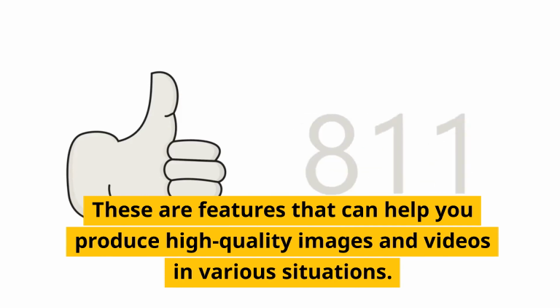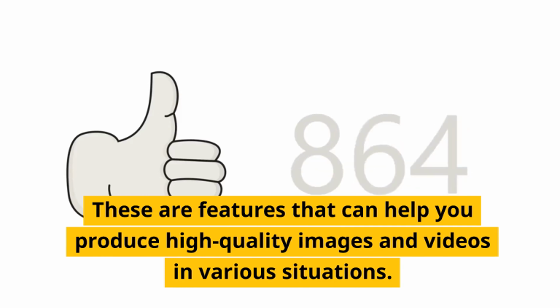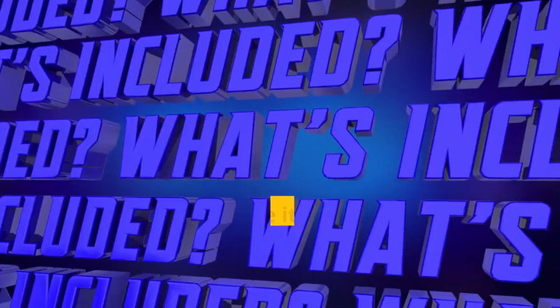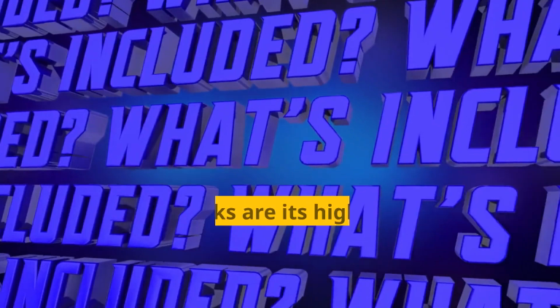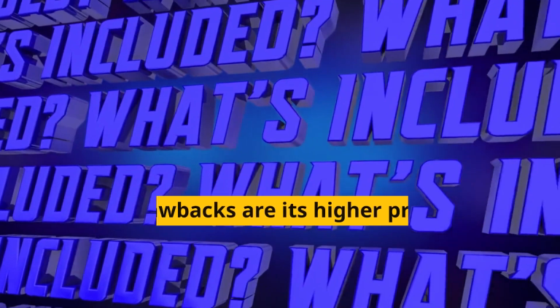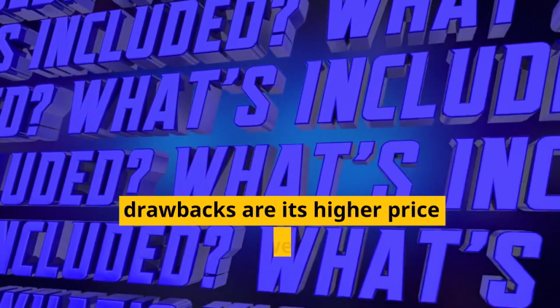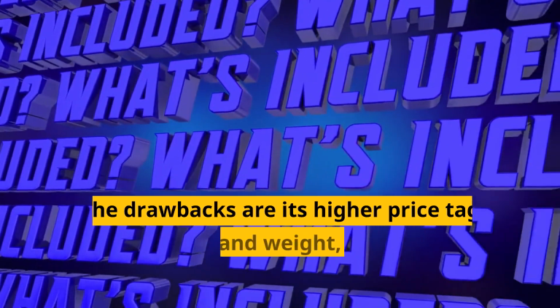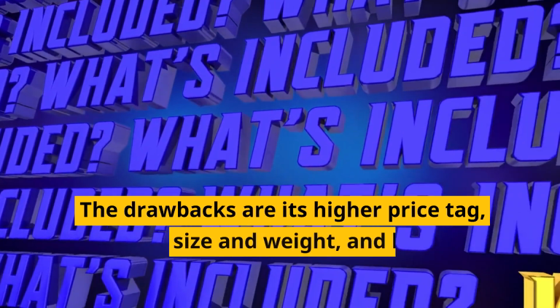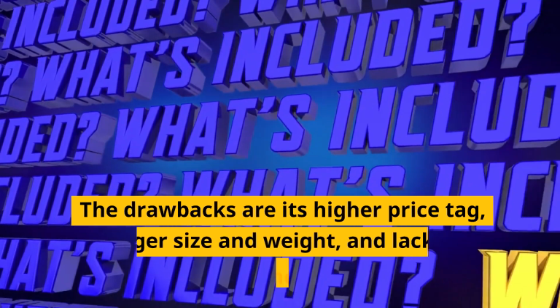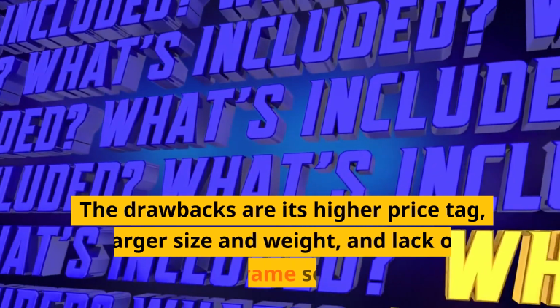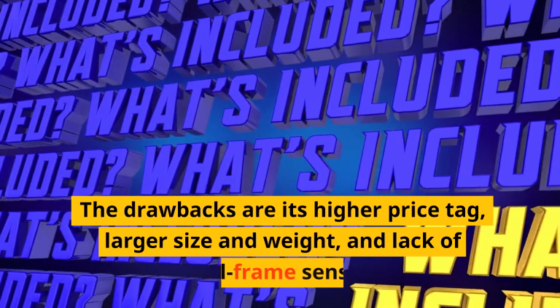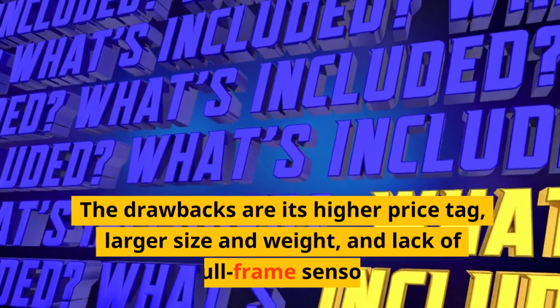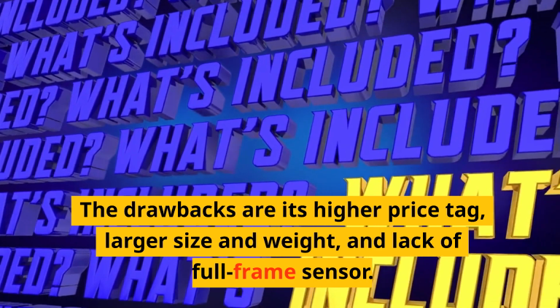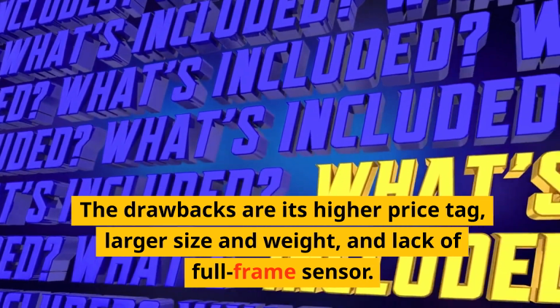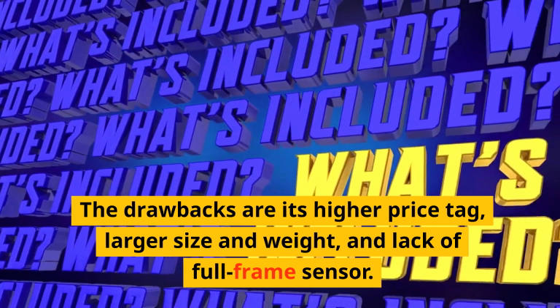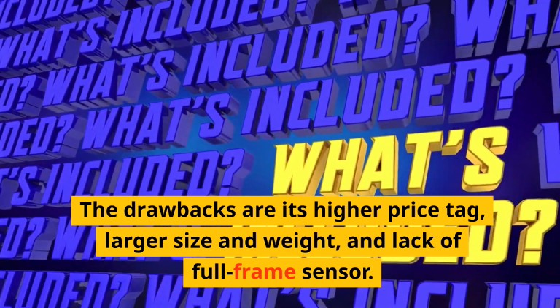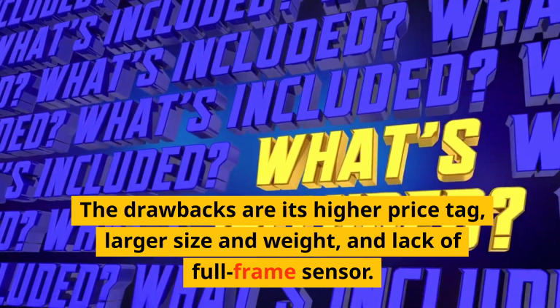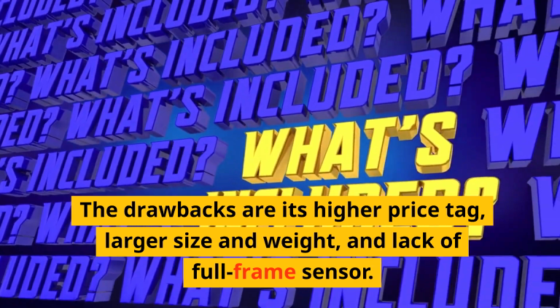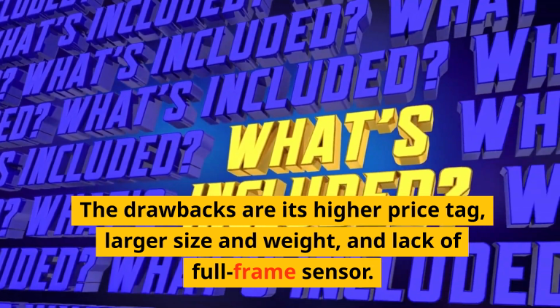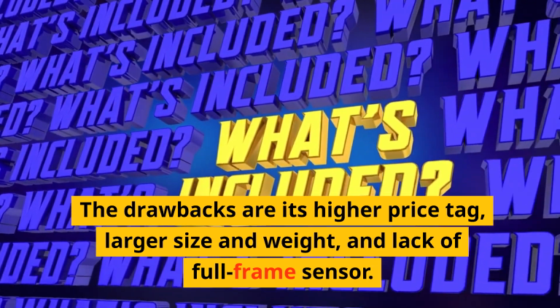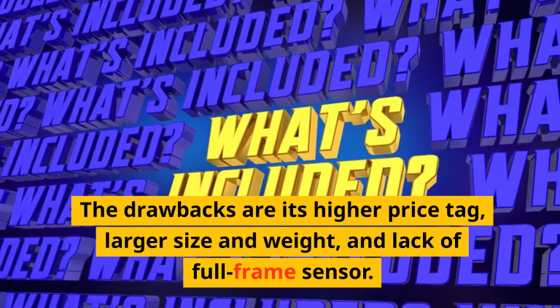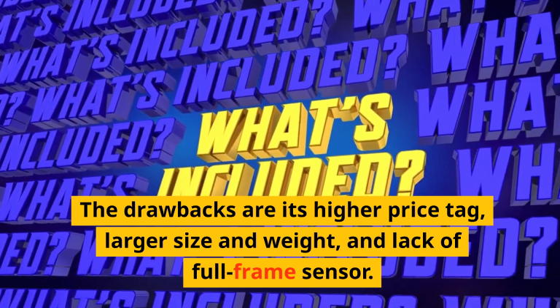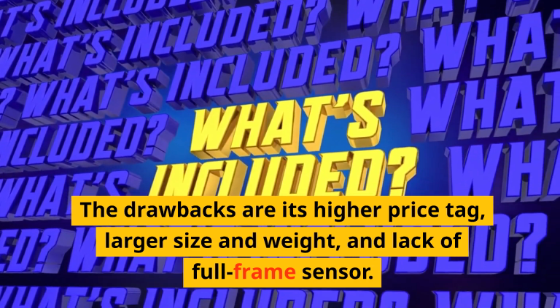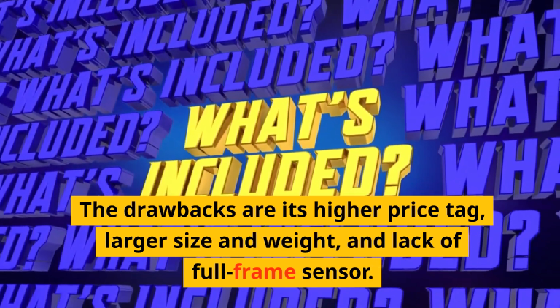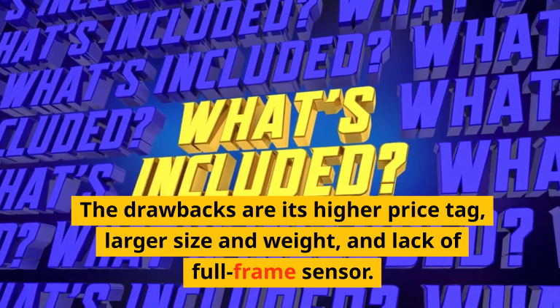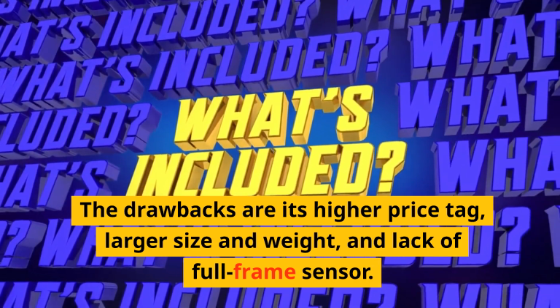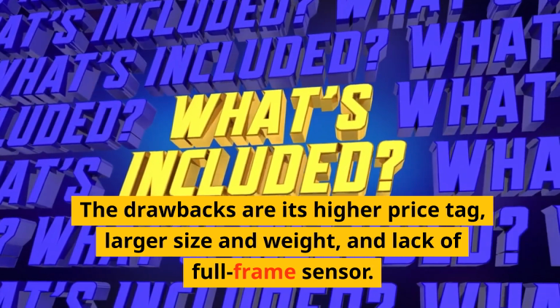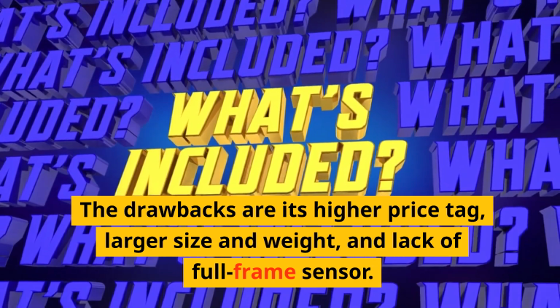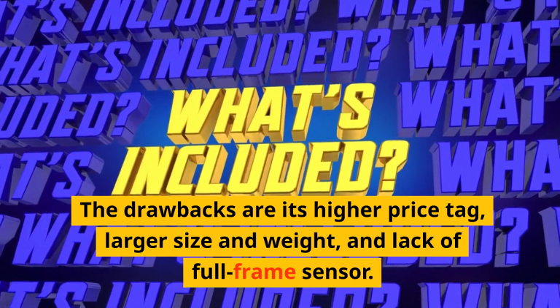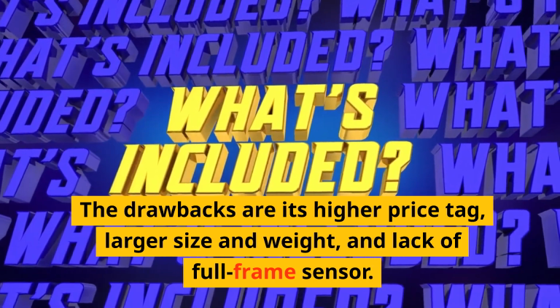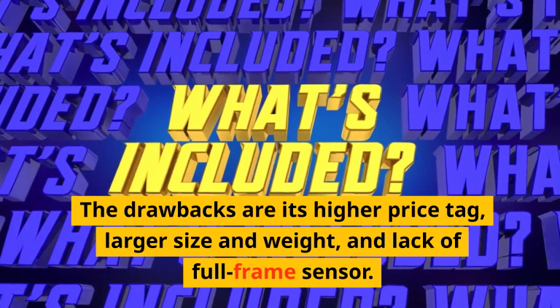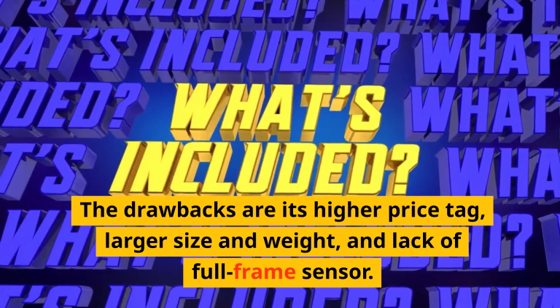The drawbacks are its higher price tag, larger size and weight, and lack of full-frame sensor.